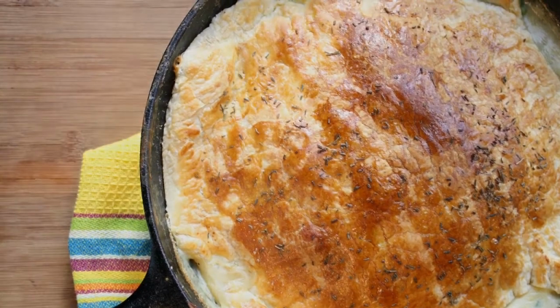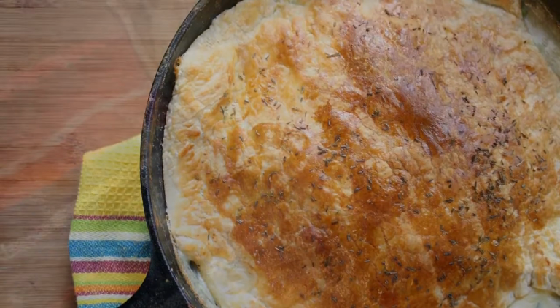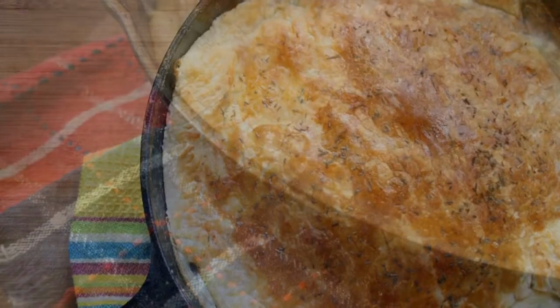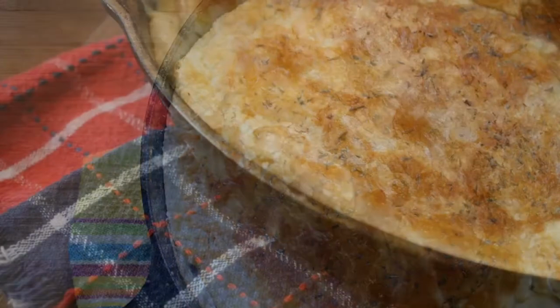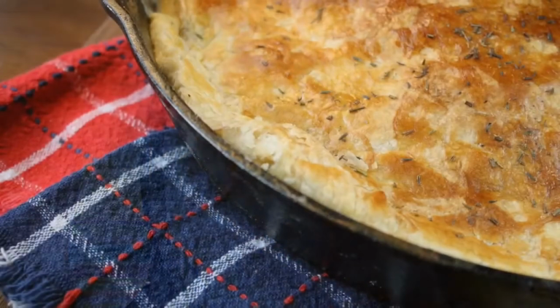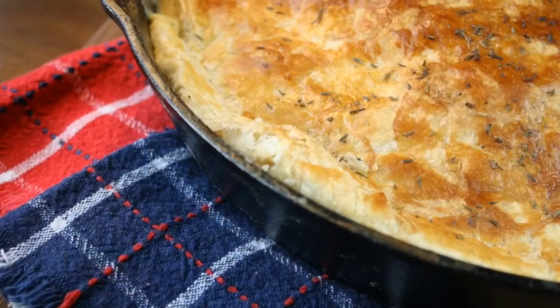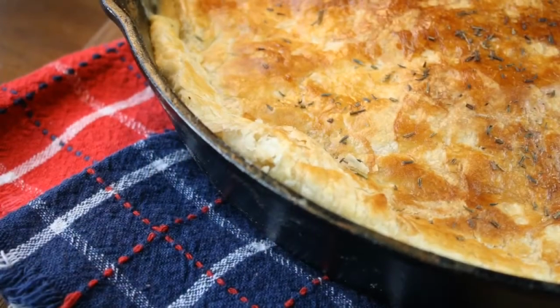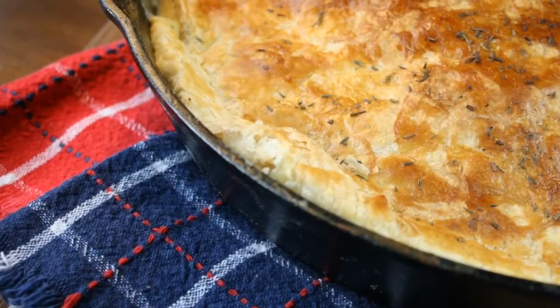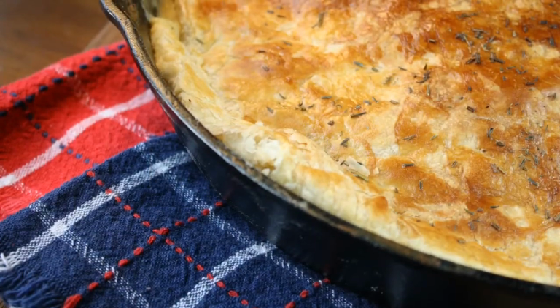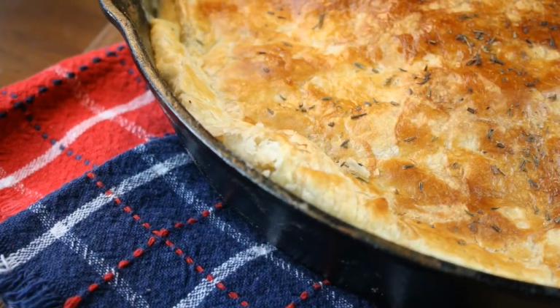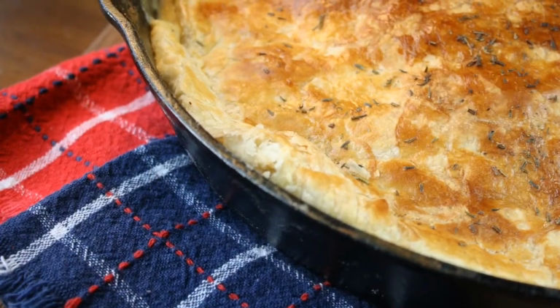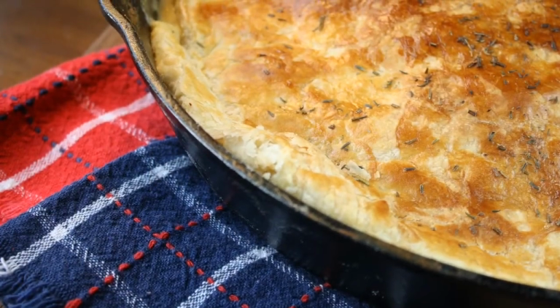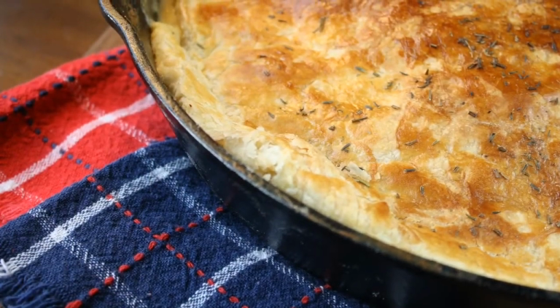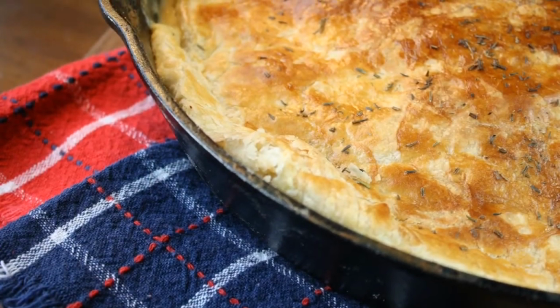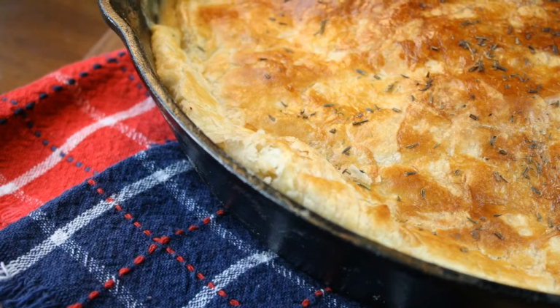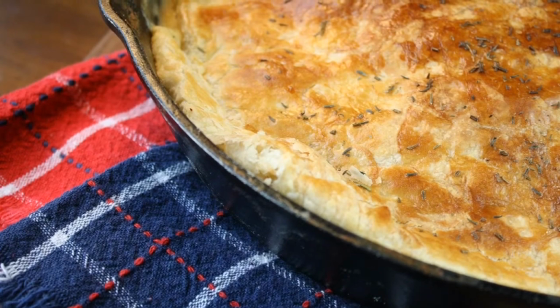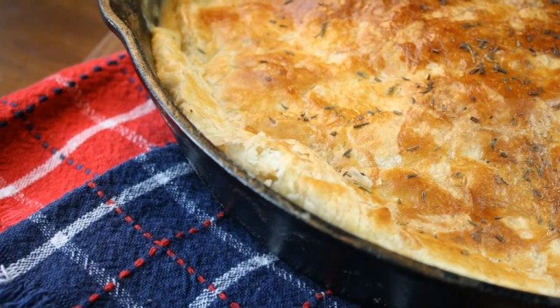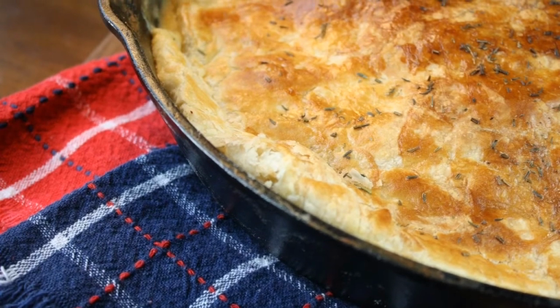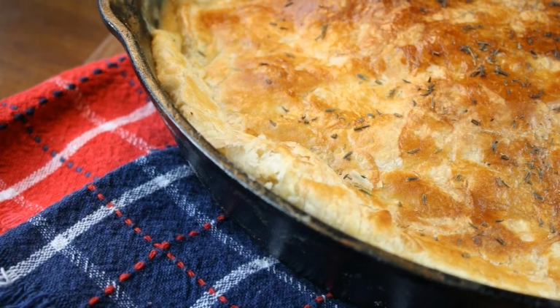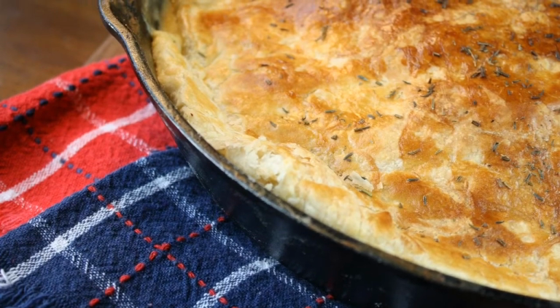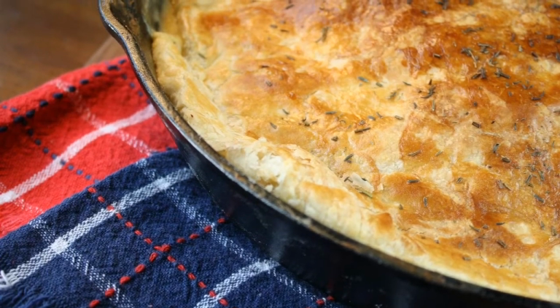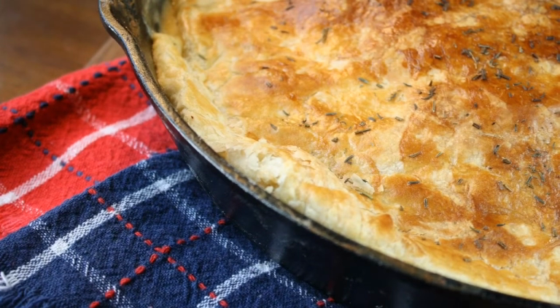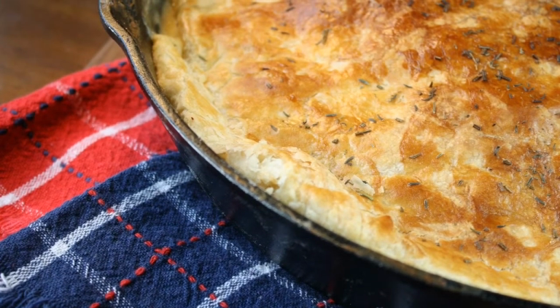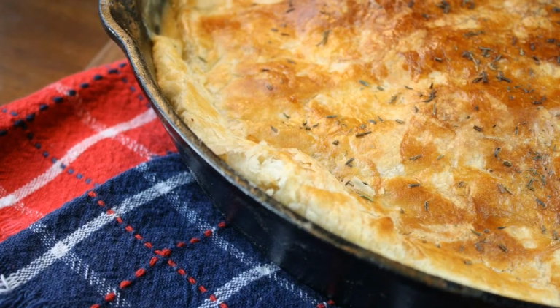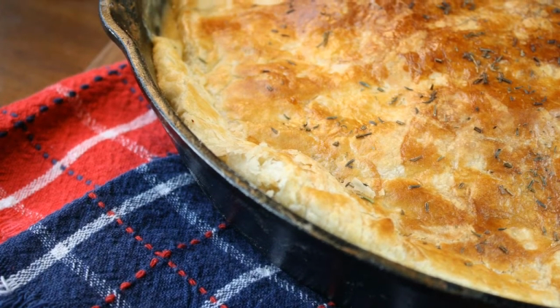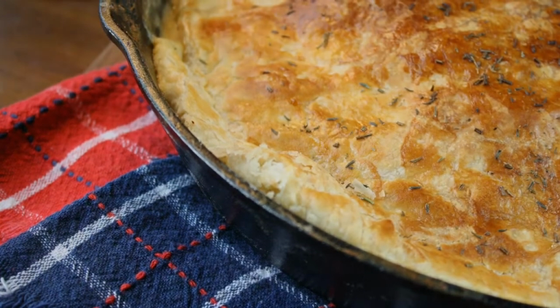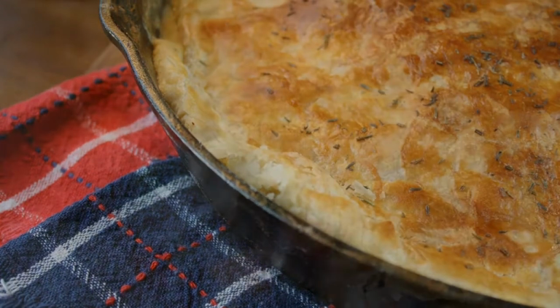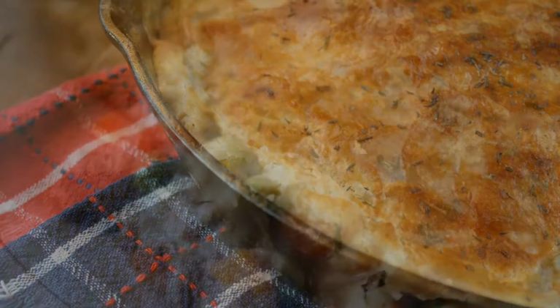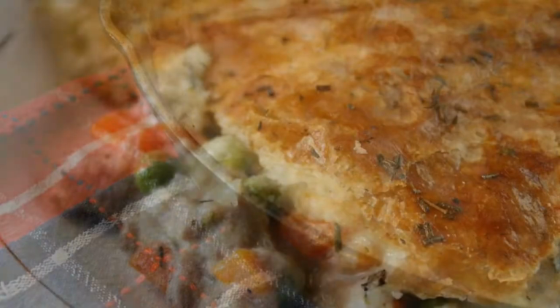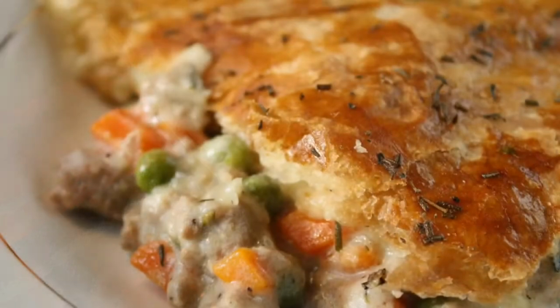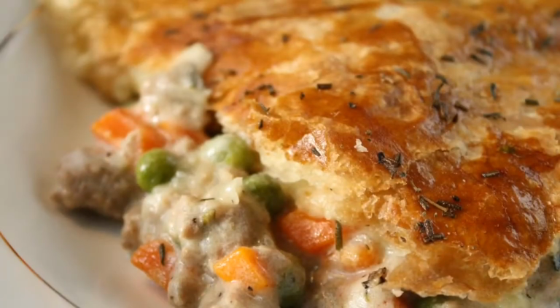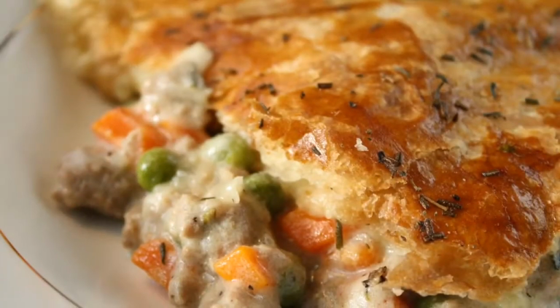You can find the complete recipe for skillet turkey pot pie at cookingclarified.com.